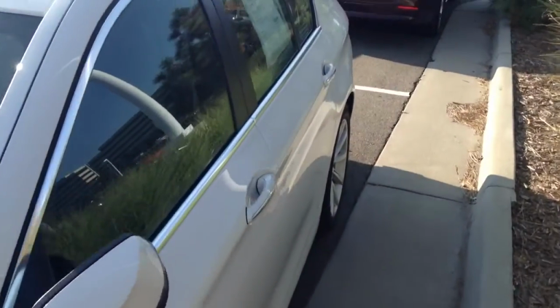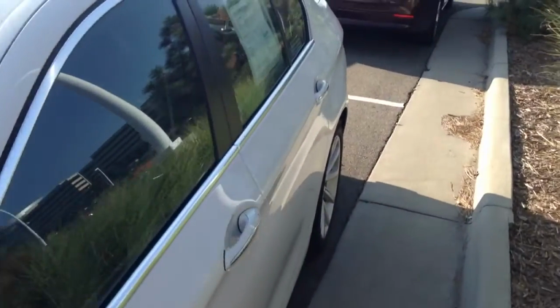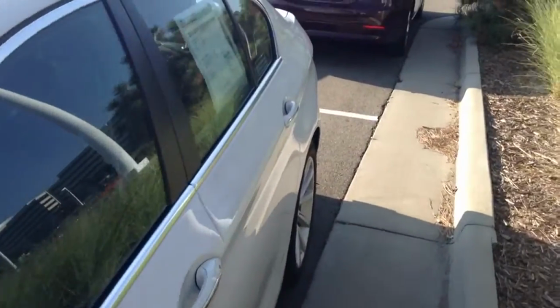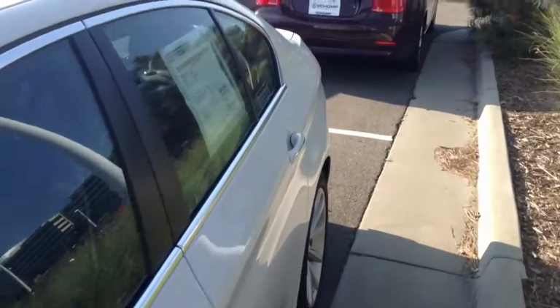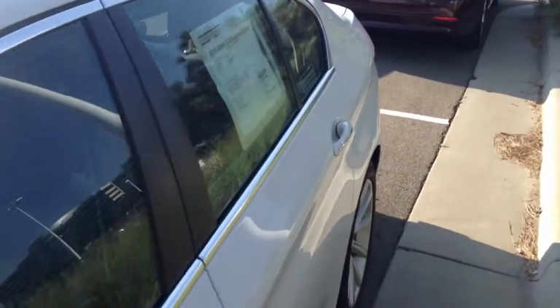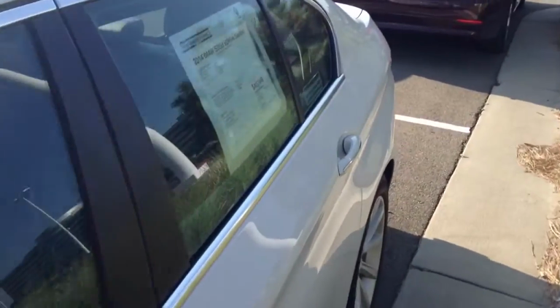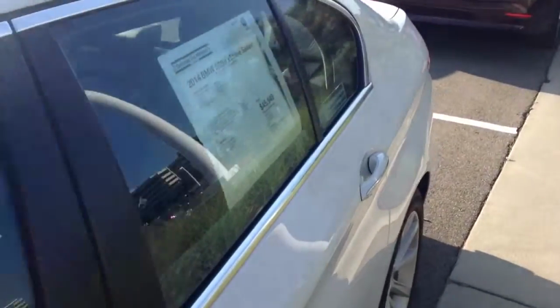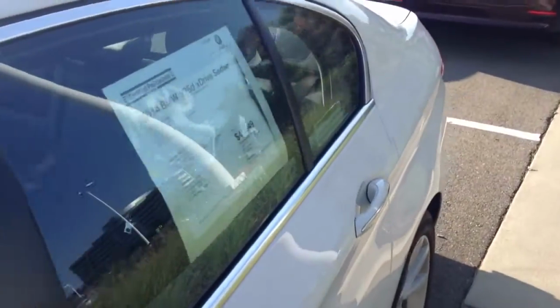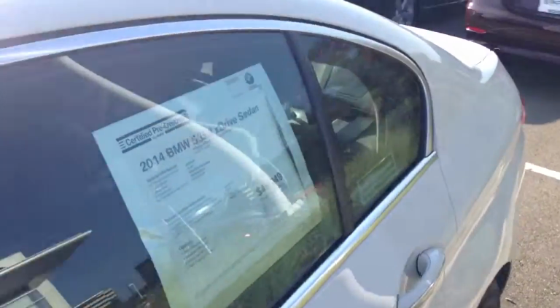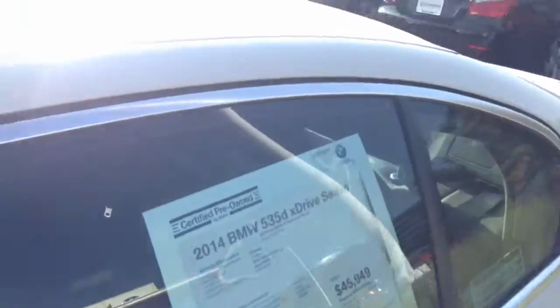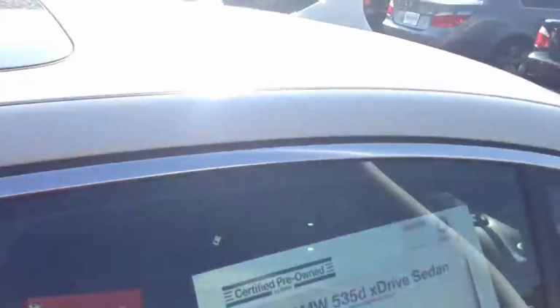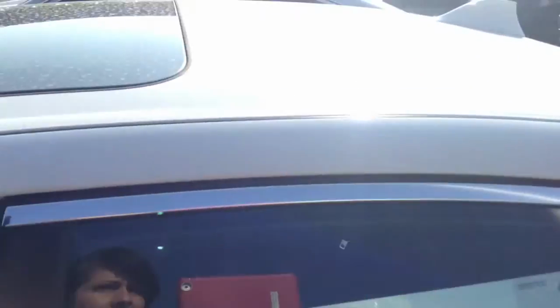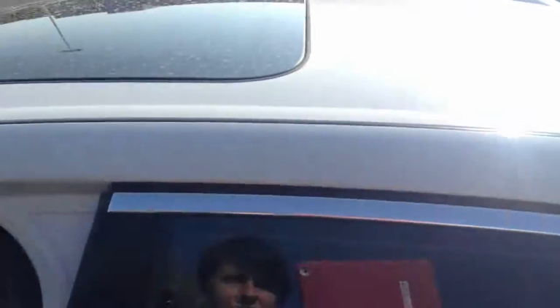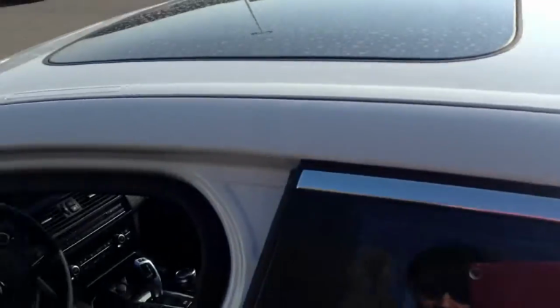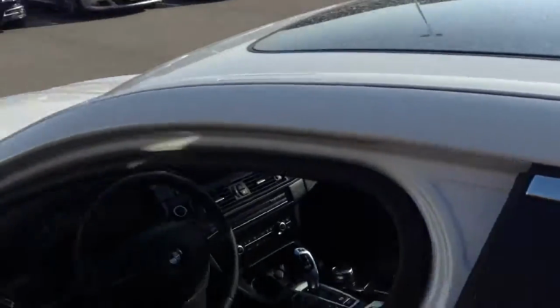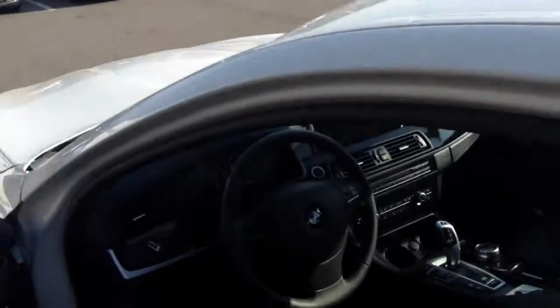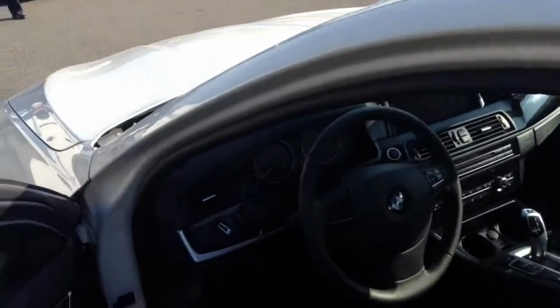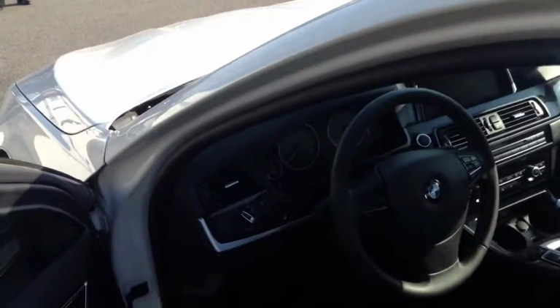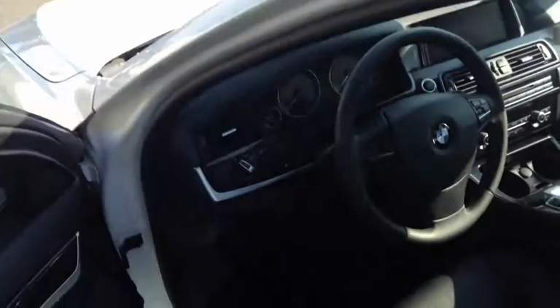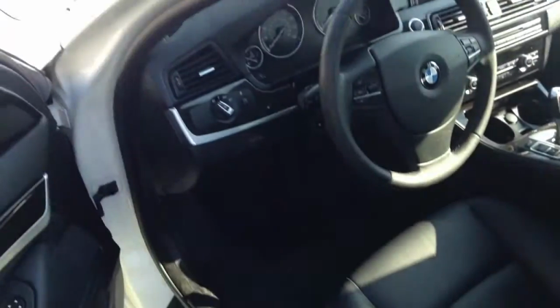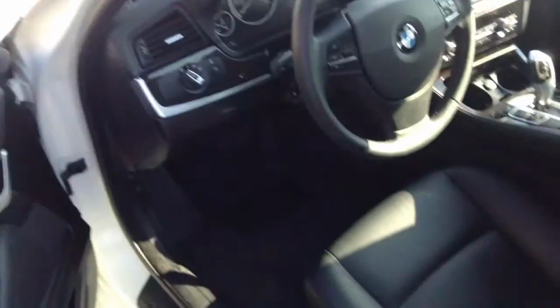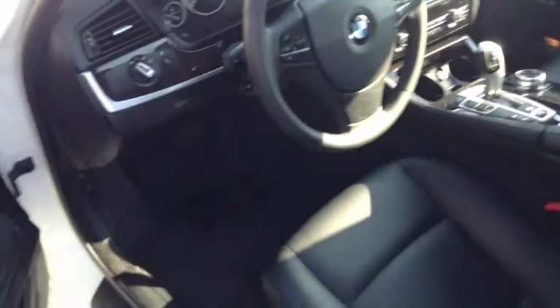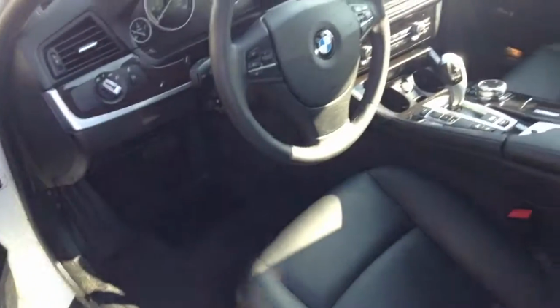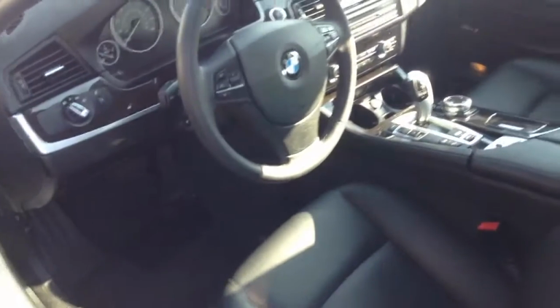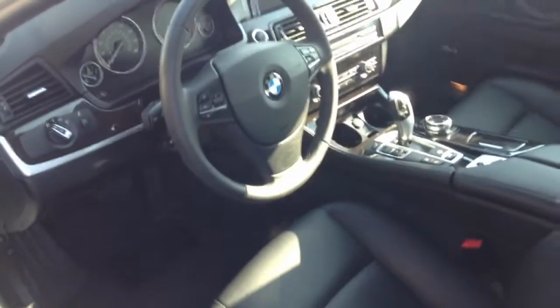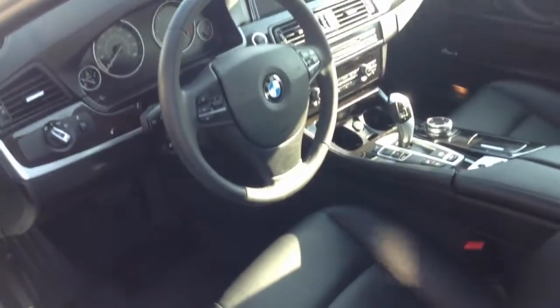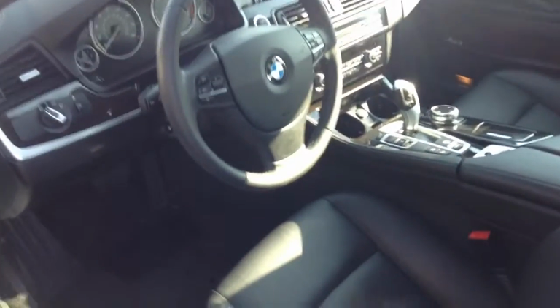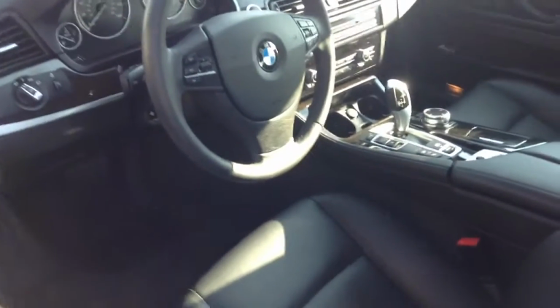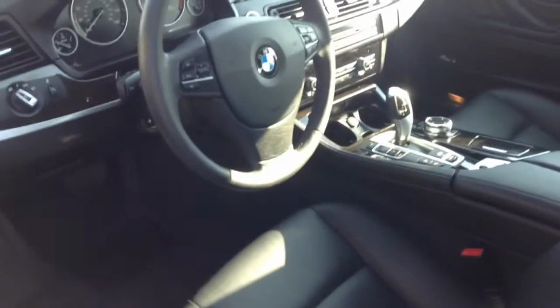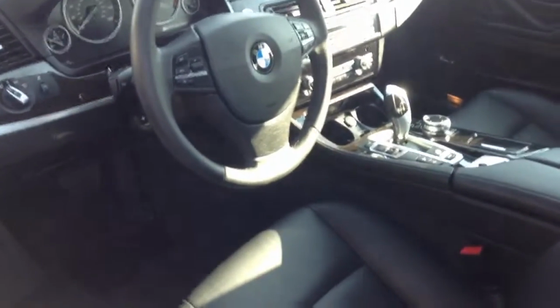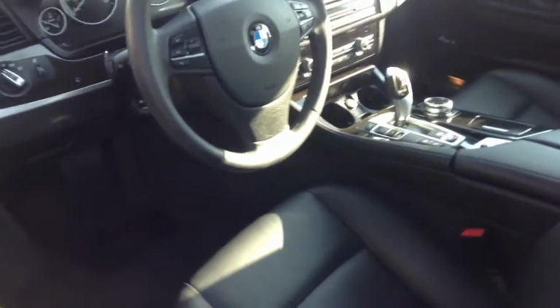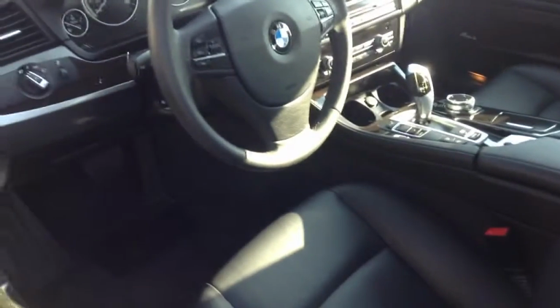I'm gonna show you the inside too. No dents or dings or anything like that to speak of, so that's good. I've got the black interior.